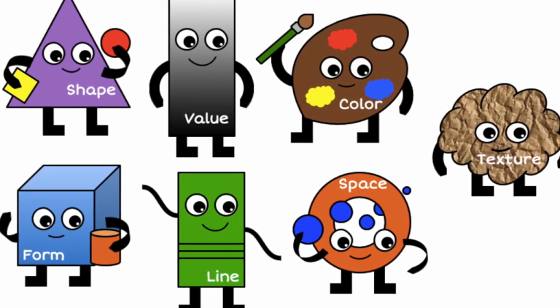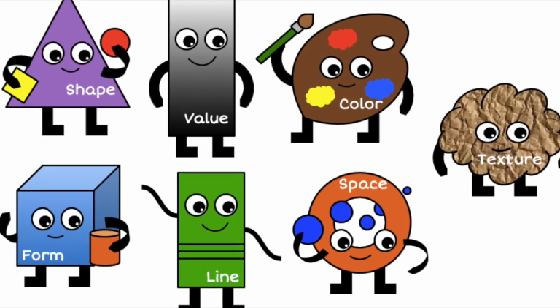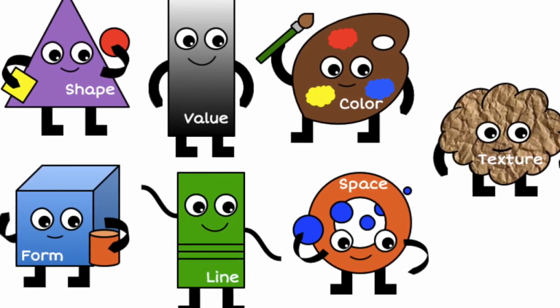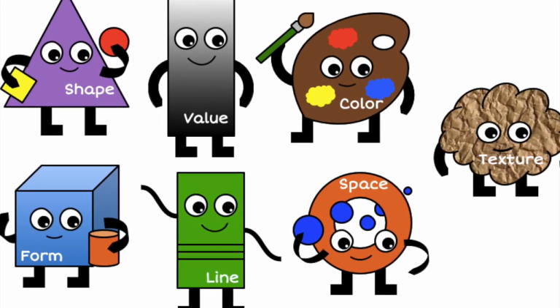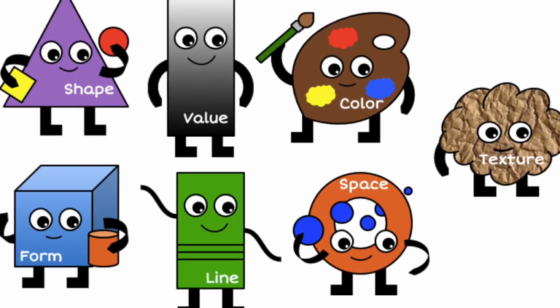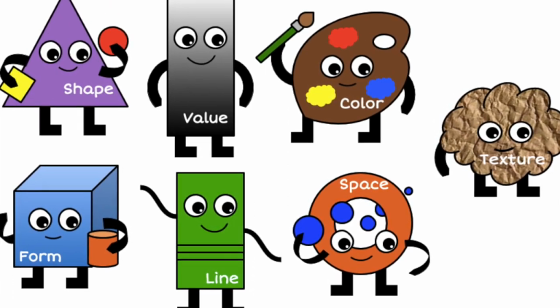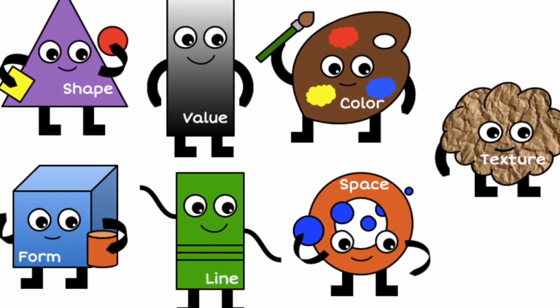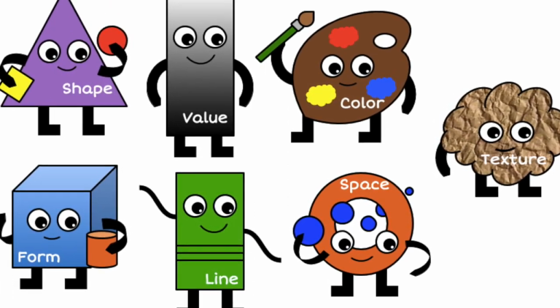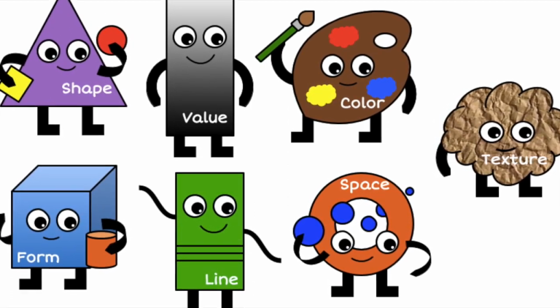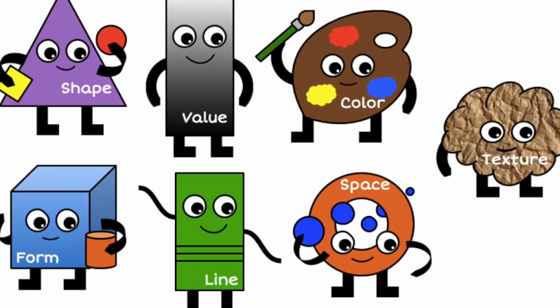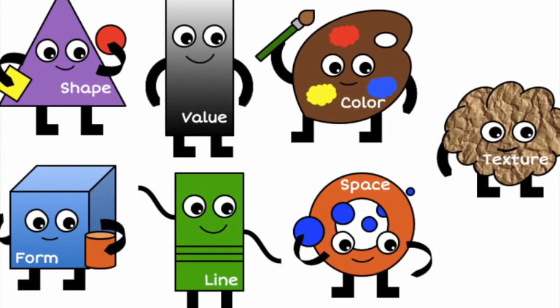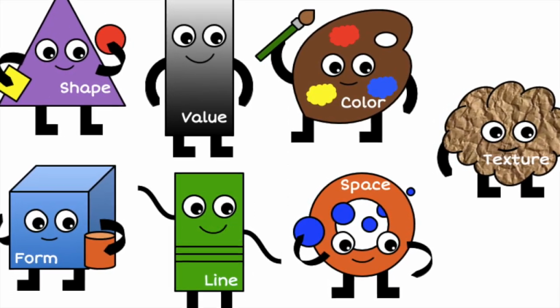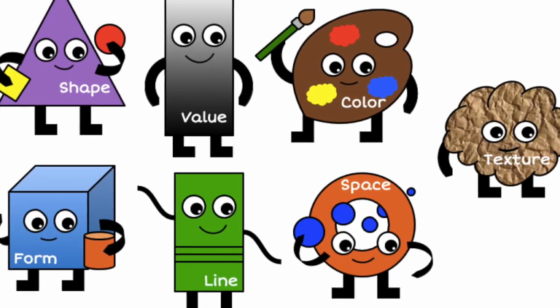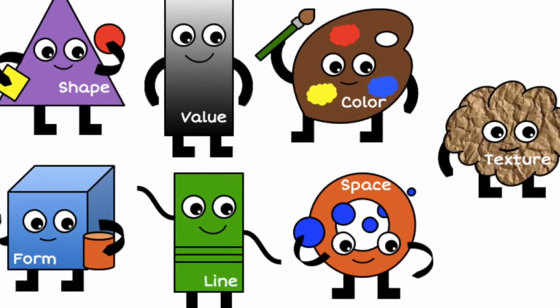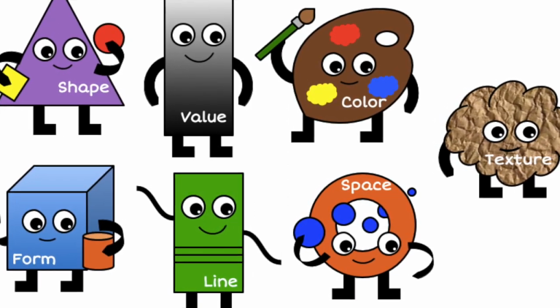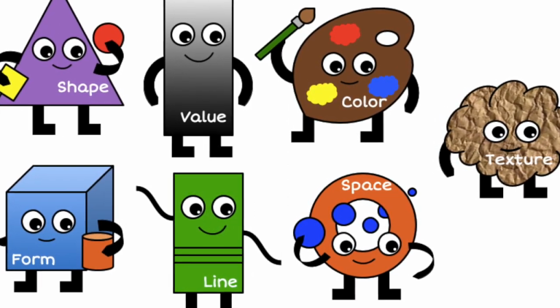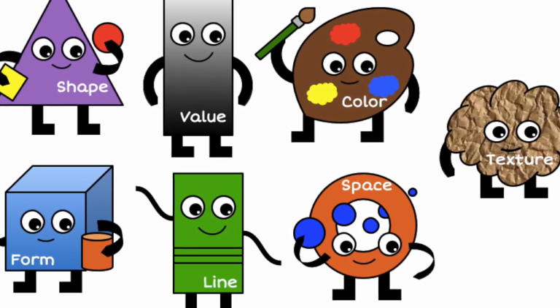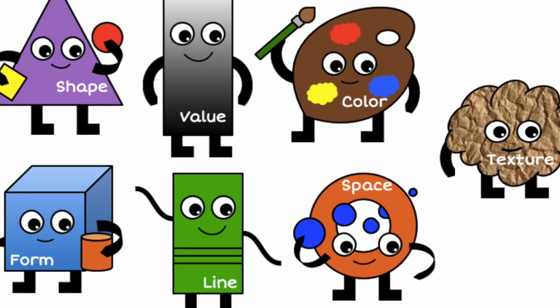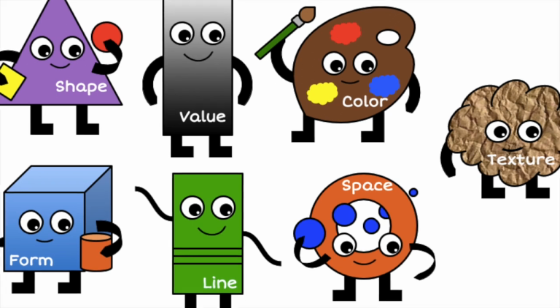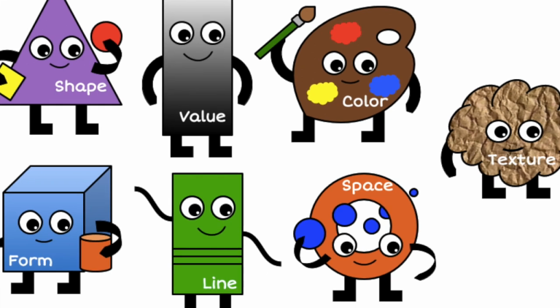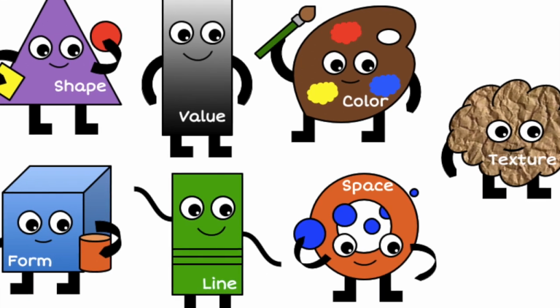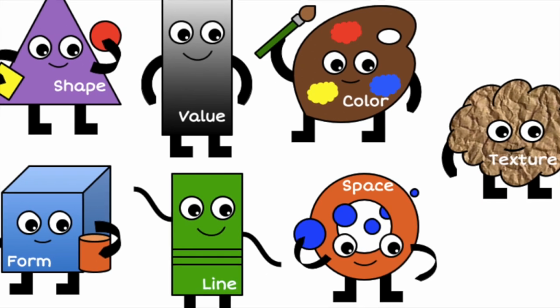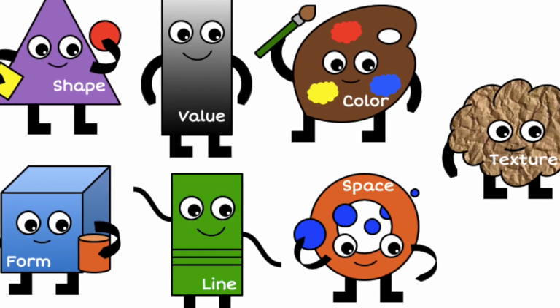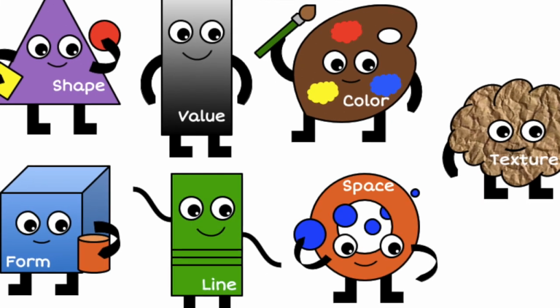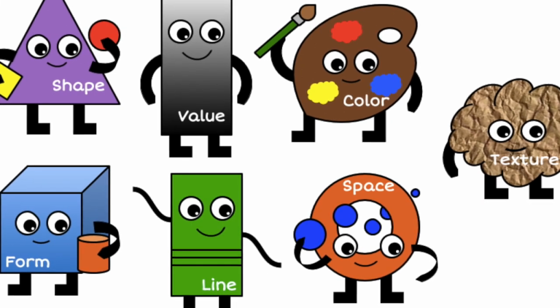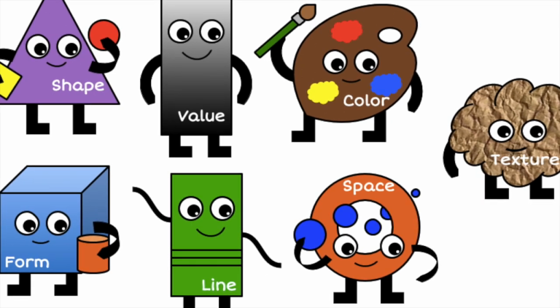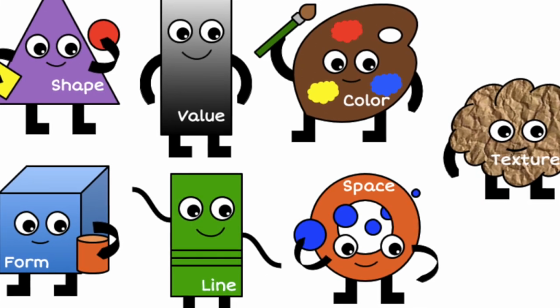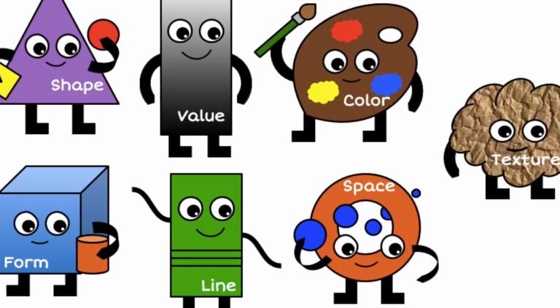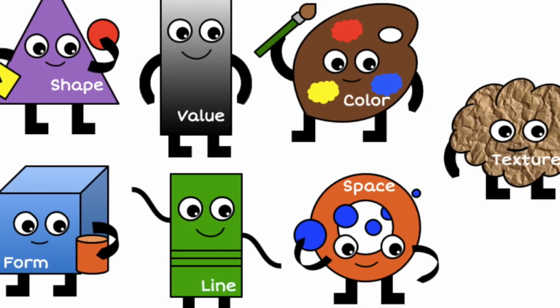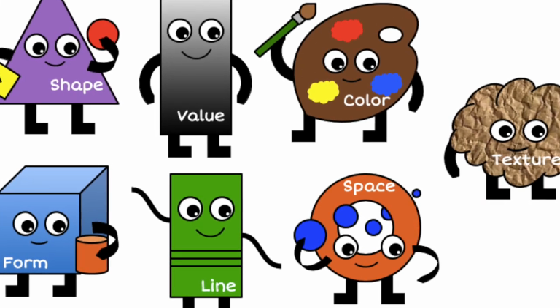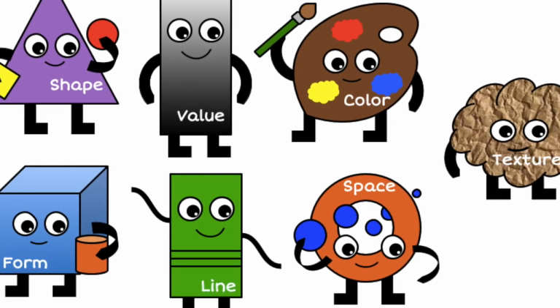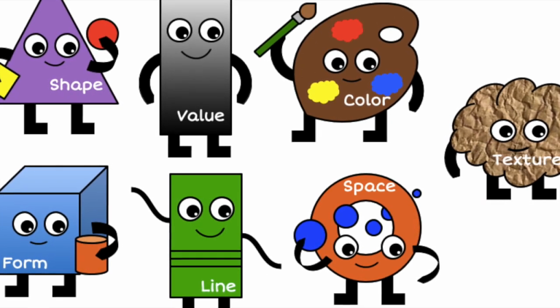They are shape, value, color, form, line, space, and texture.